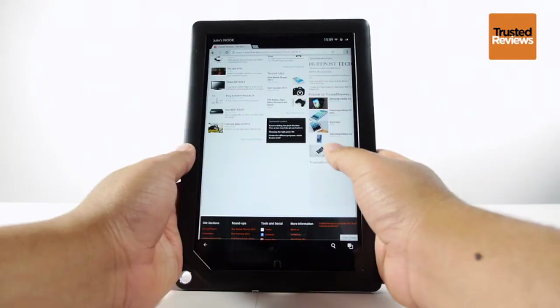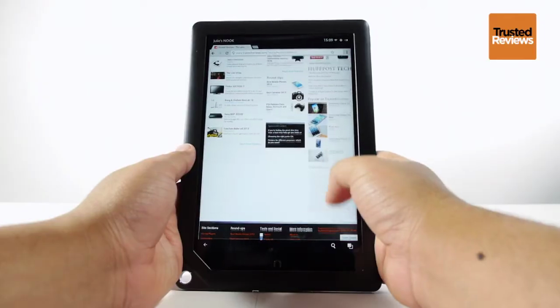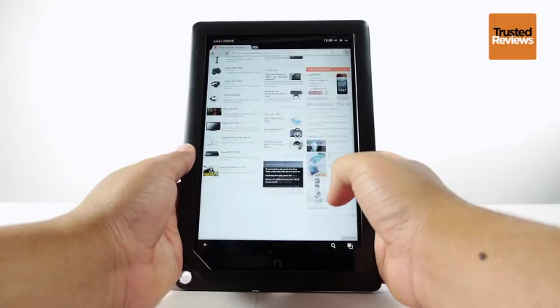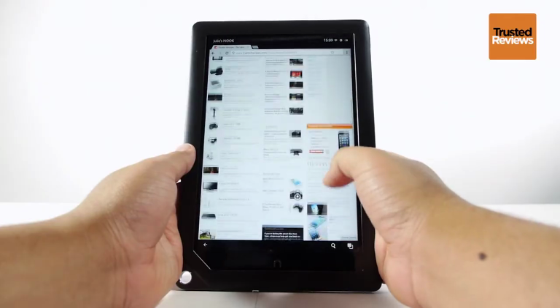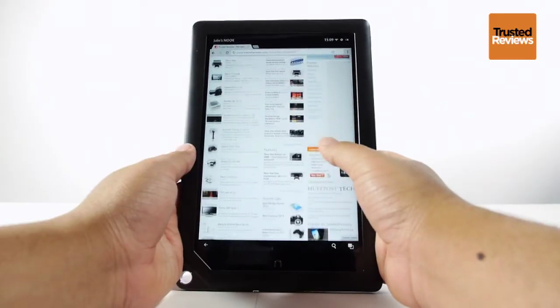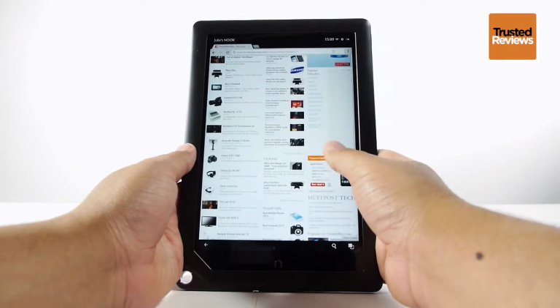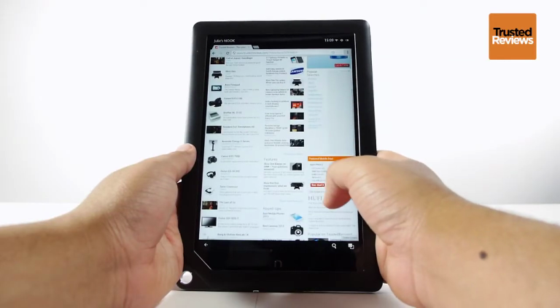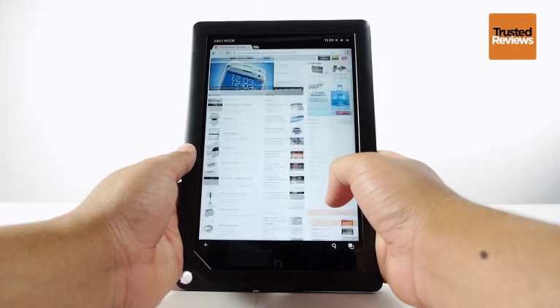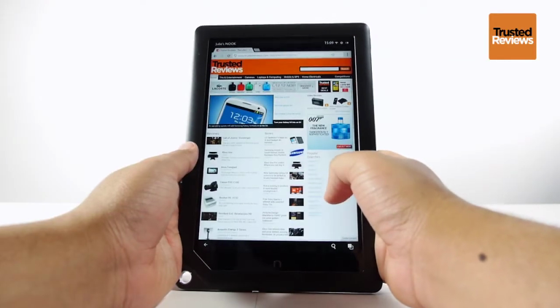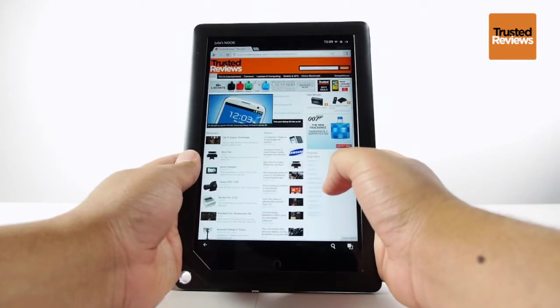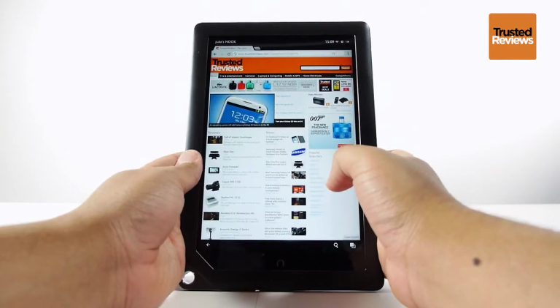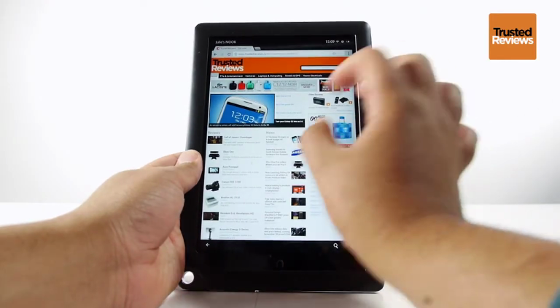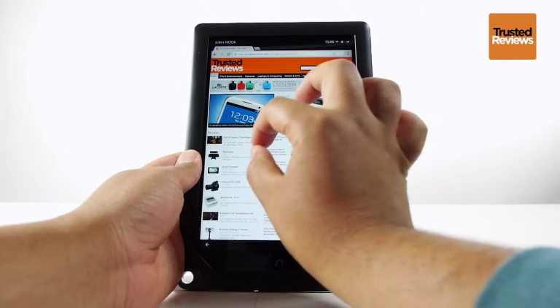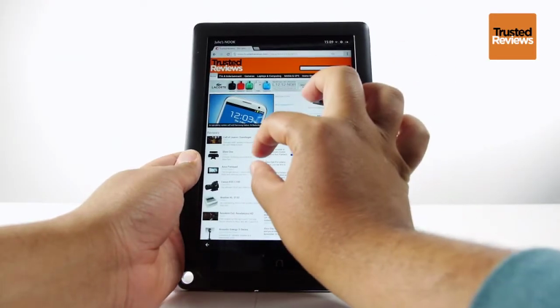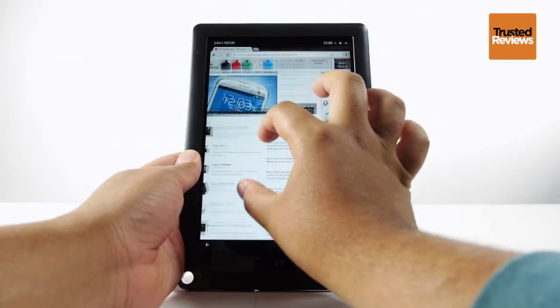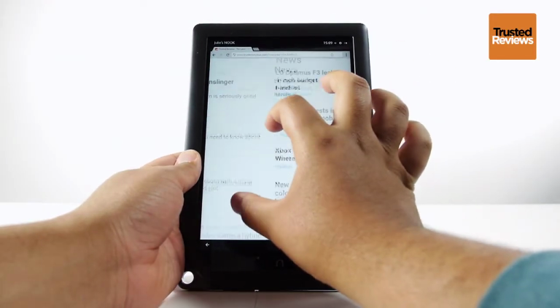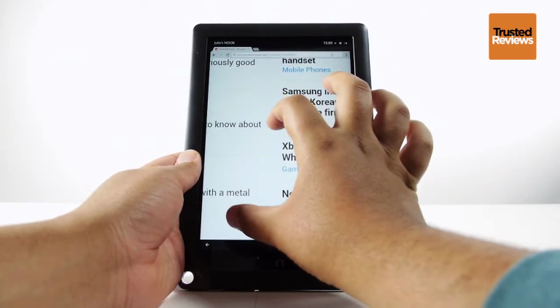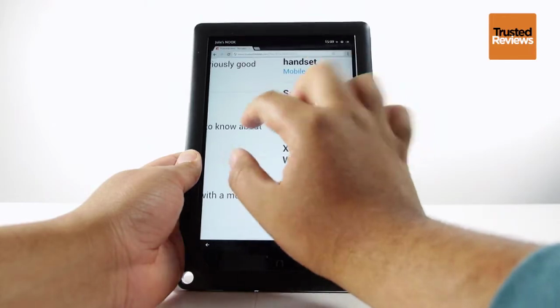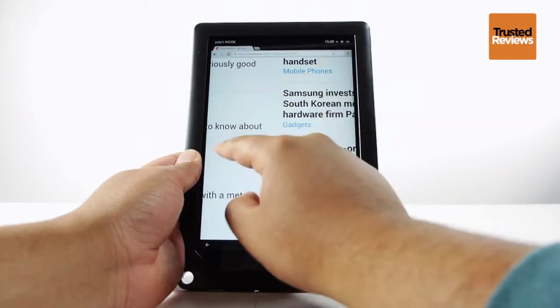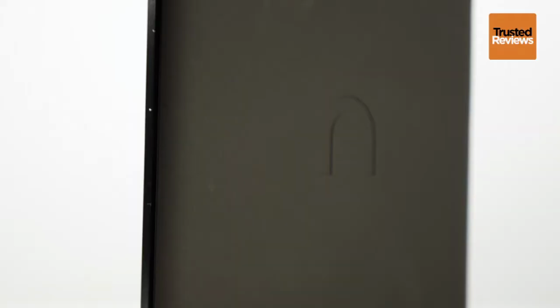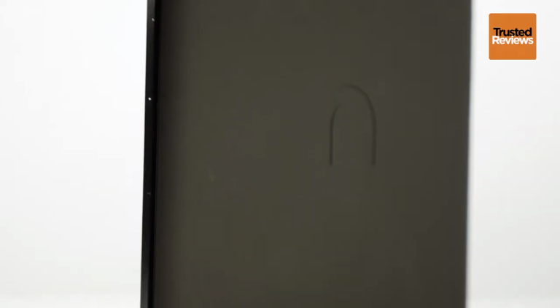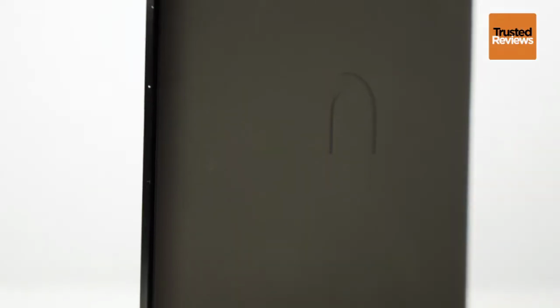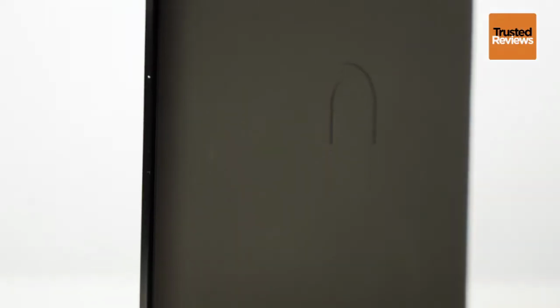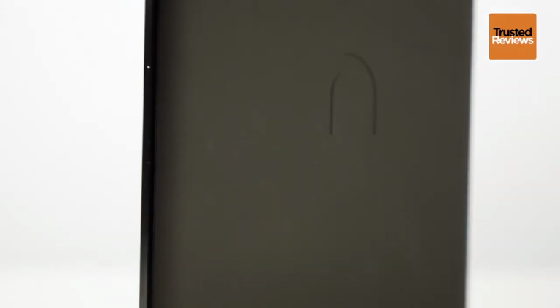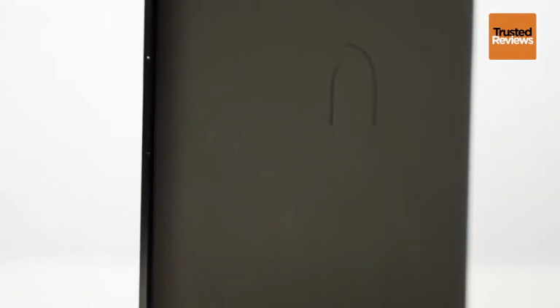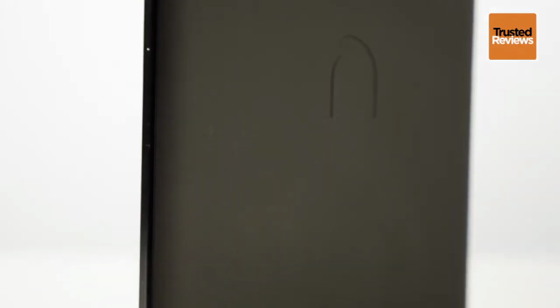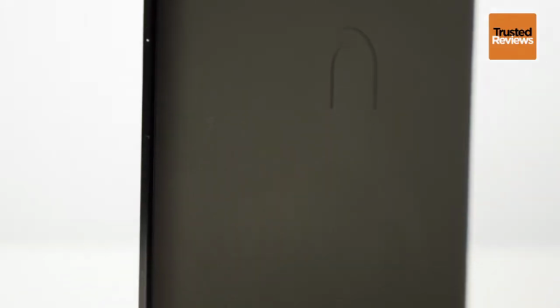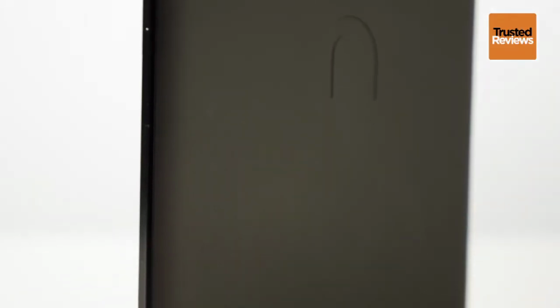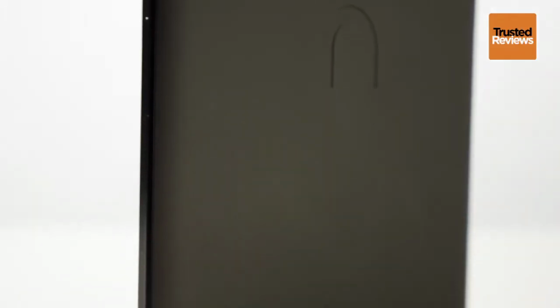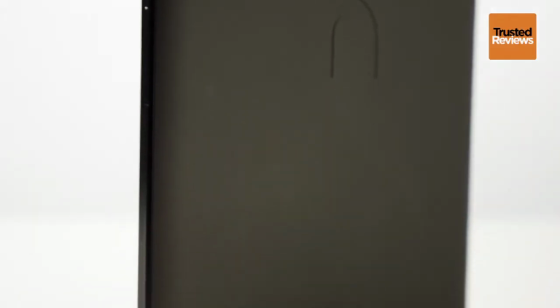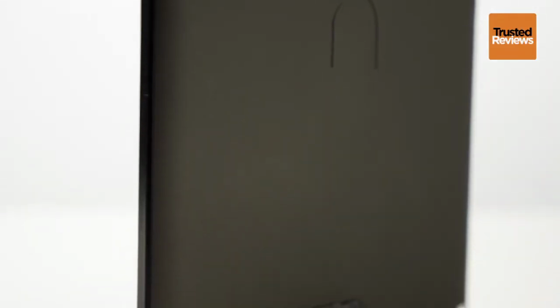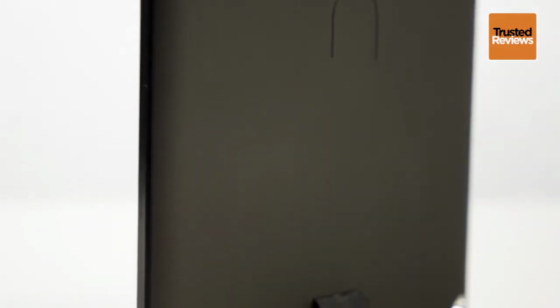With thick bezels, the Barnes & Noble tablet is comfortable to hold for long periods of time, helped by its lightweight and soft-touch plastic back.